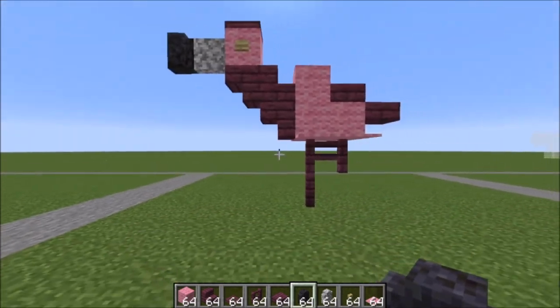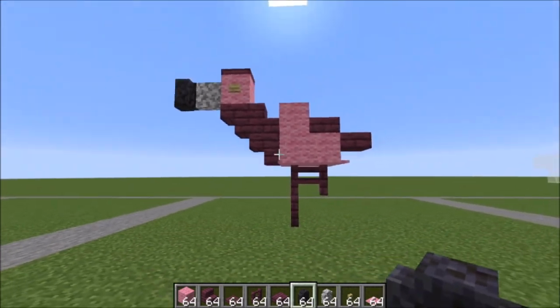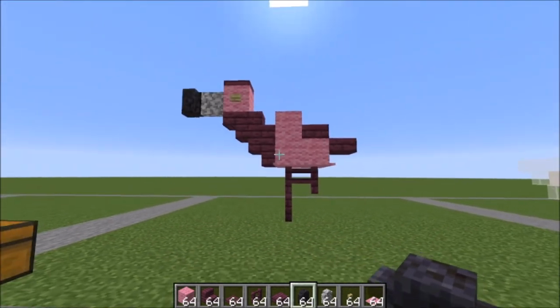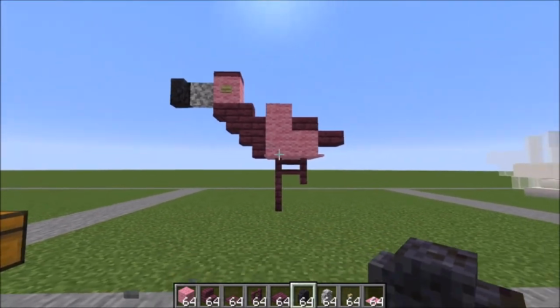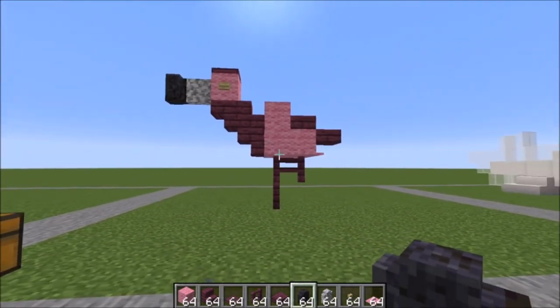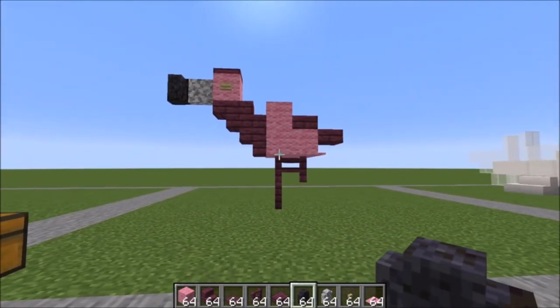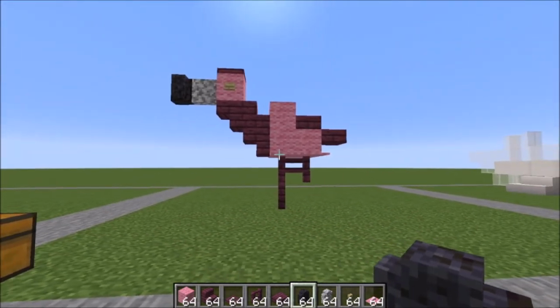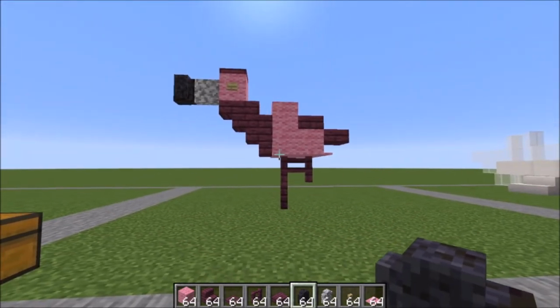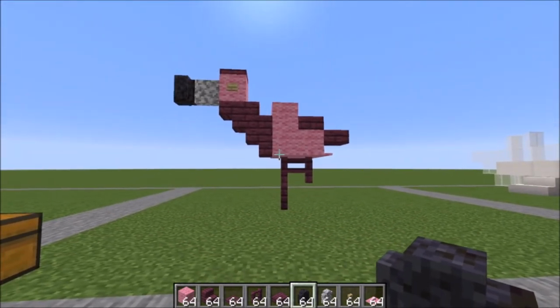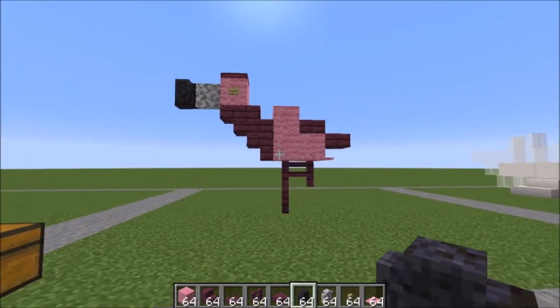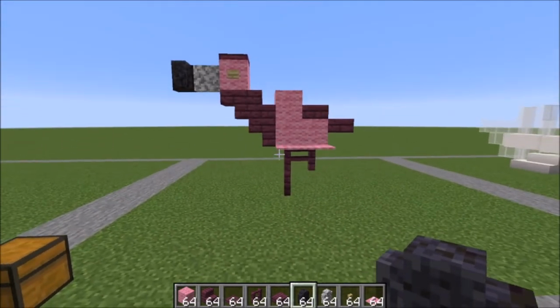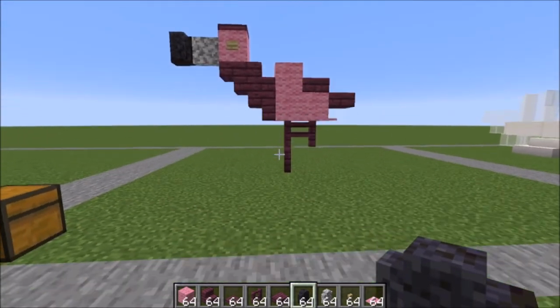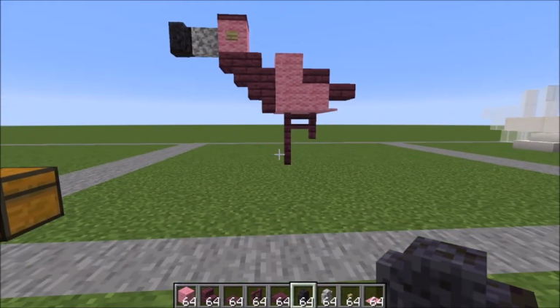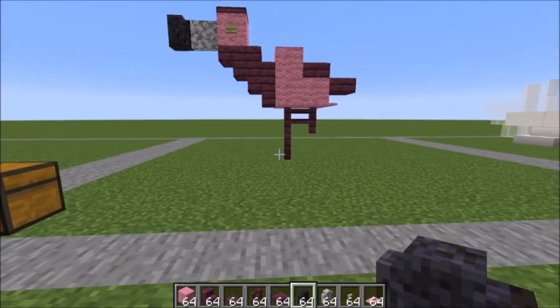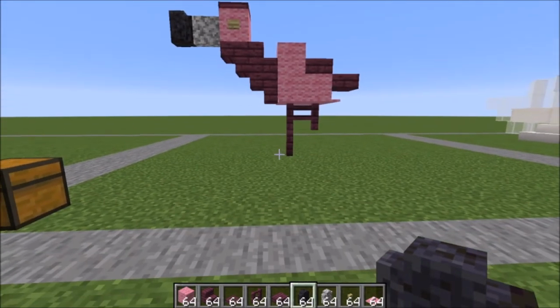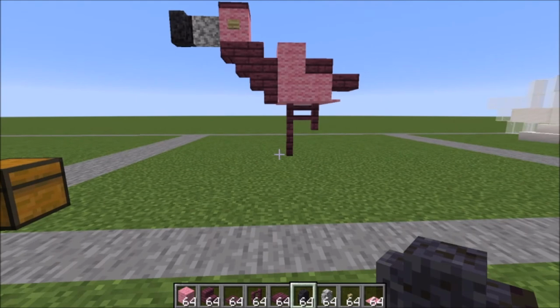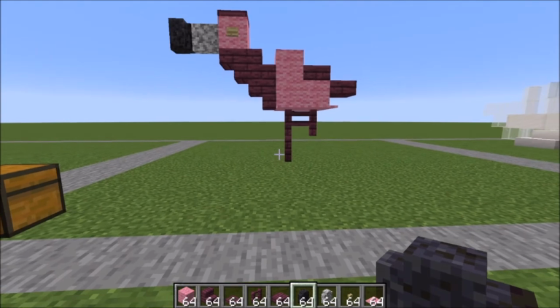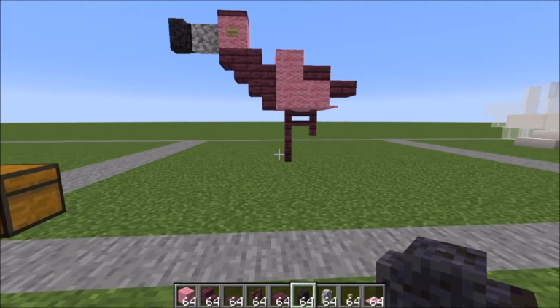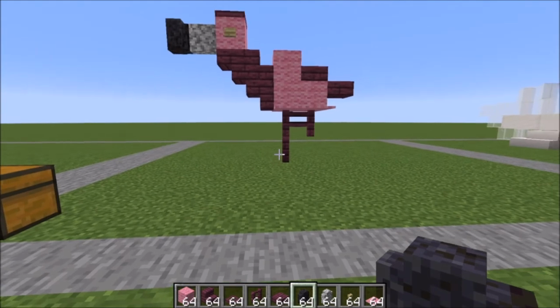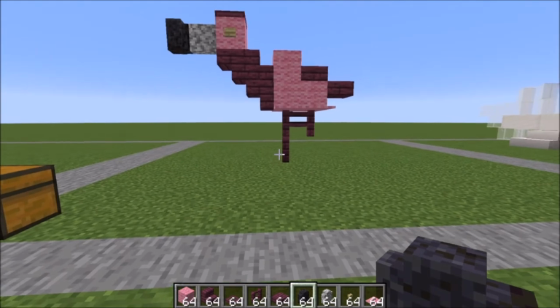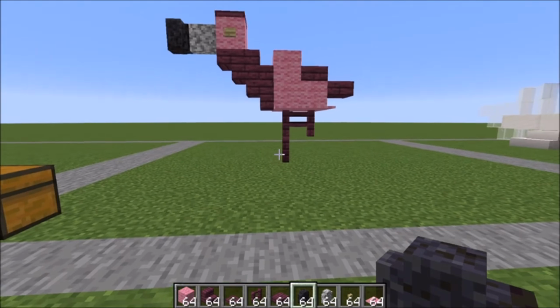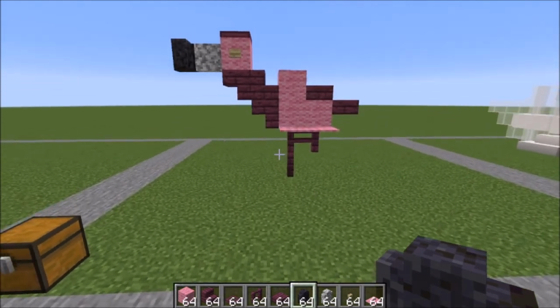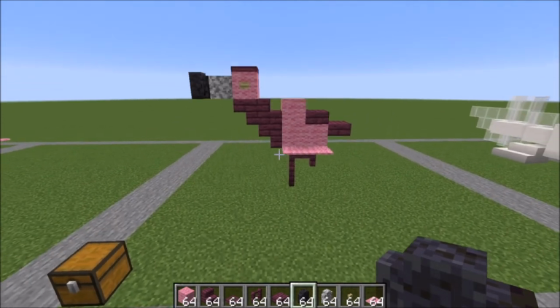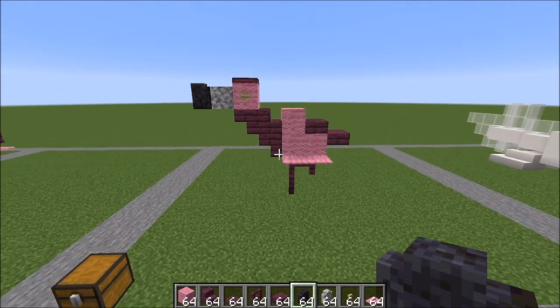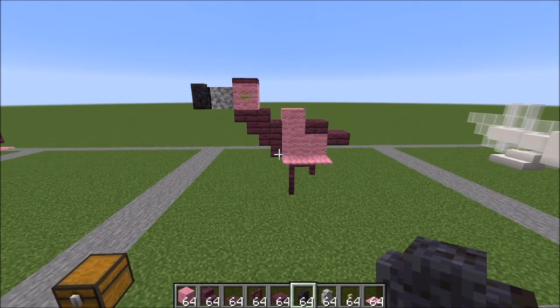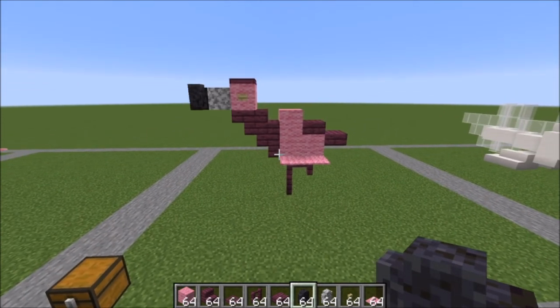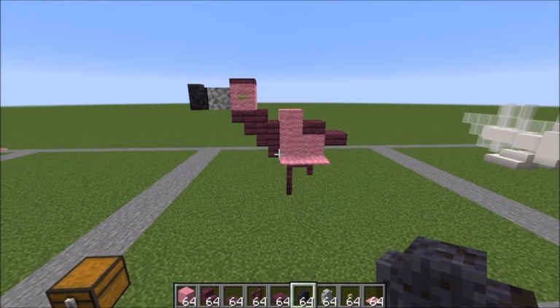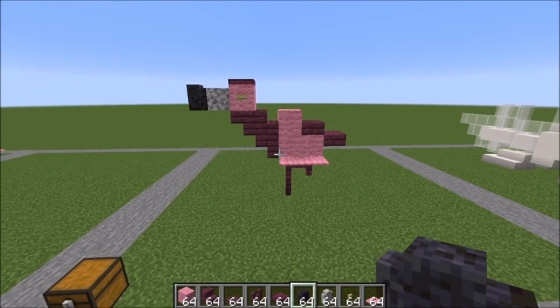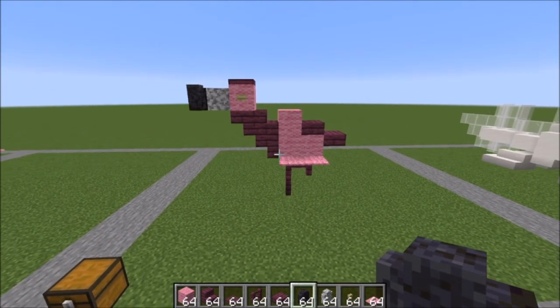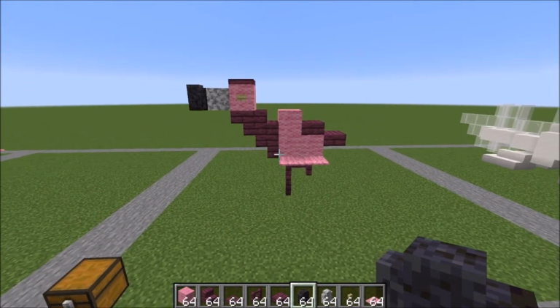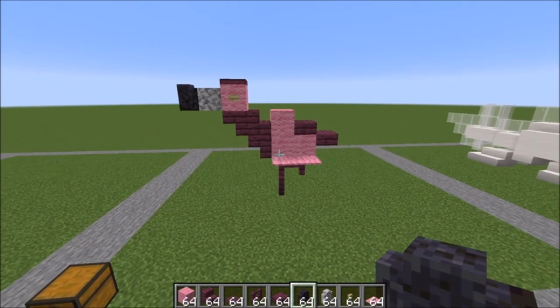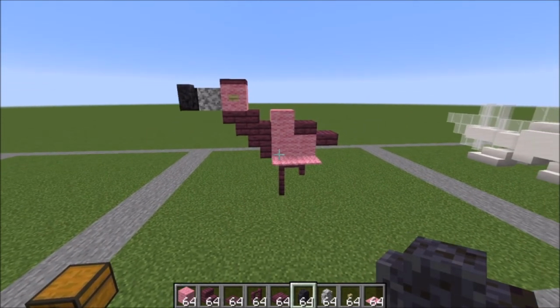And there you have it, your finished flamingo. Super easy, super simple. Hope you enjoy it and I'll see you in the next one.